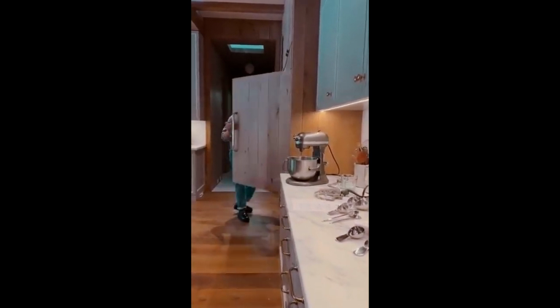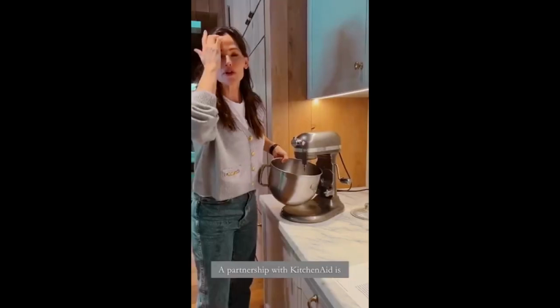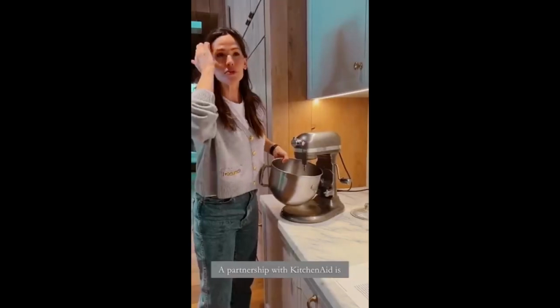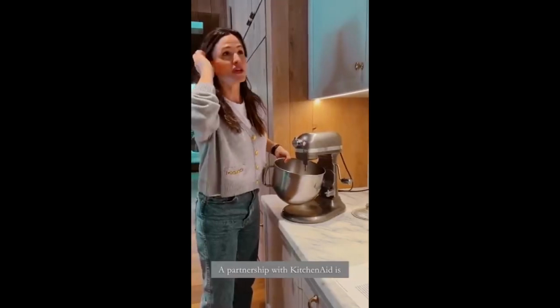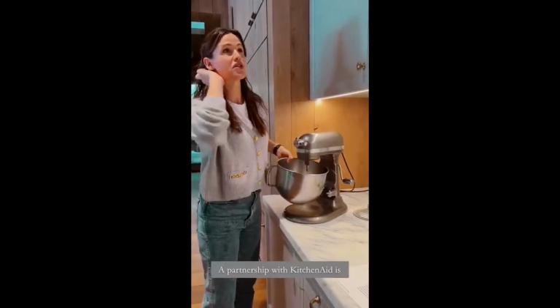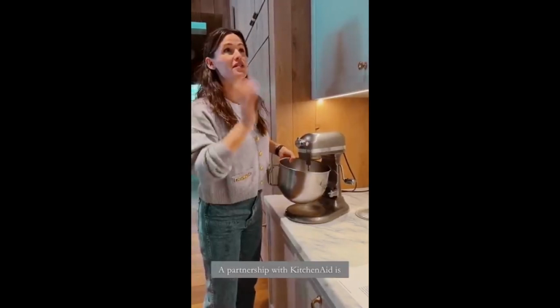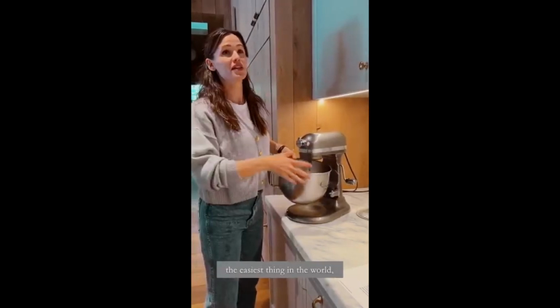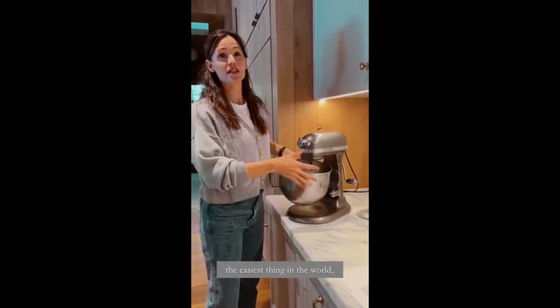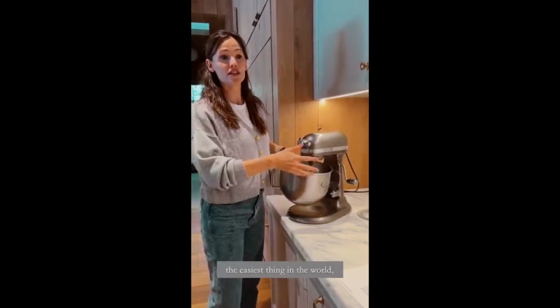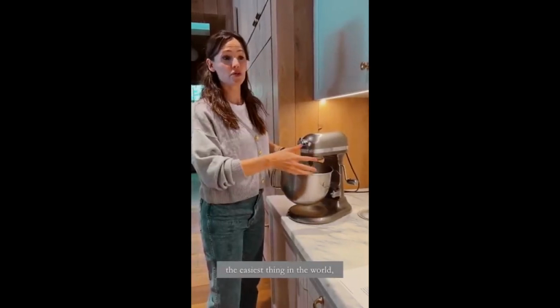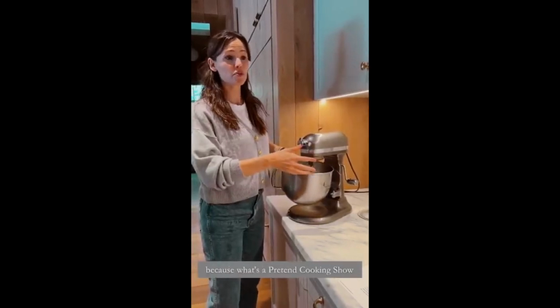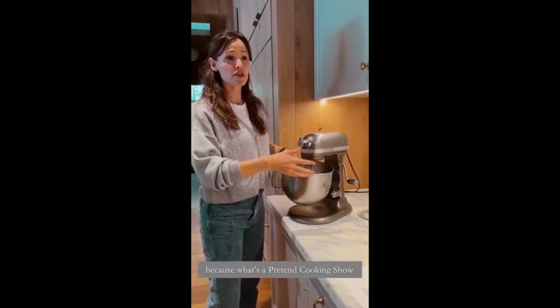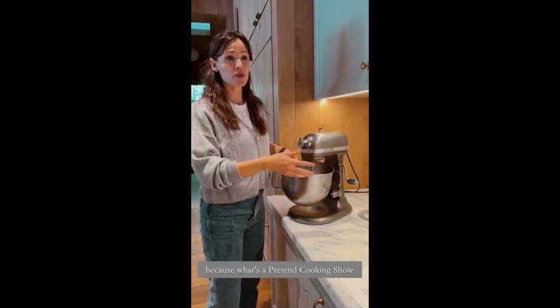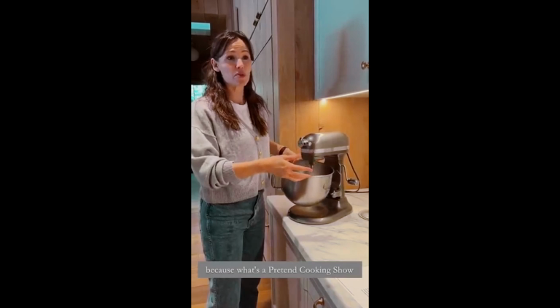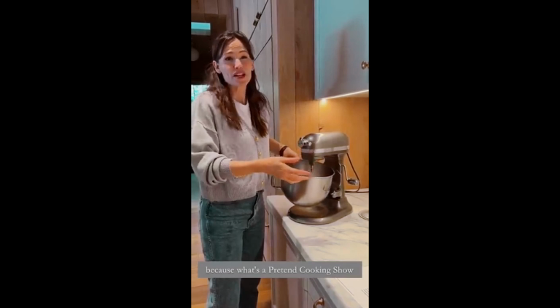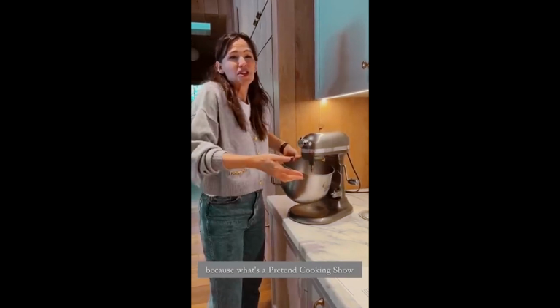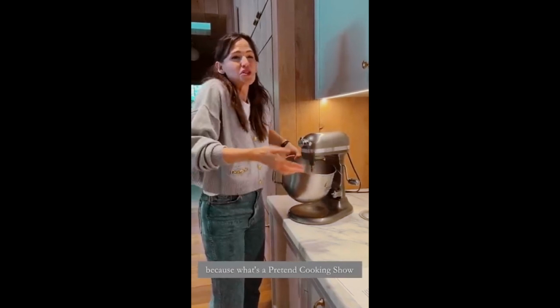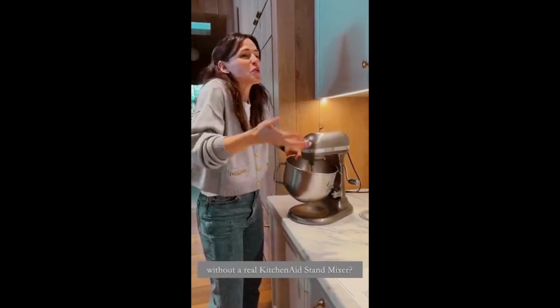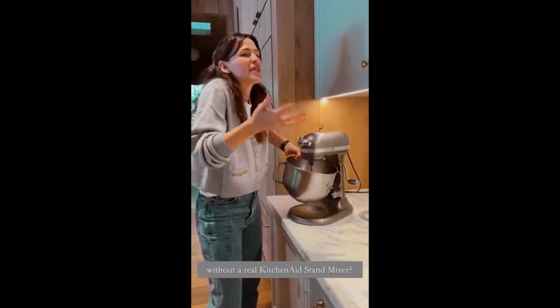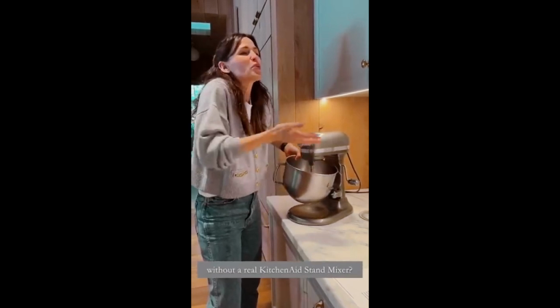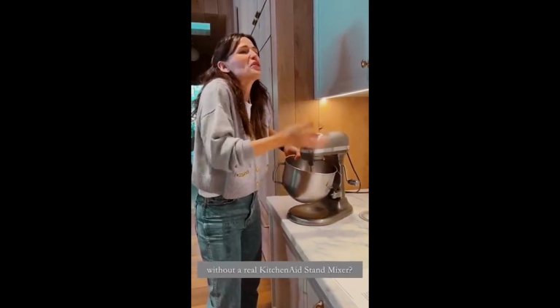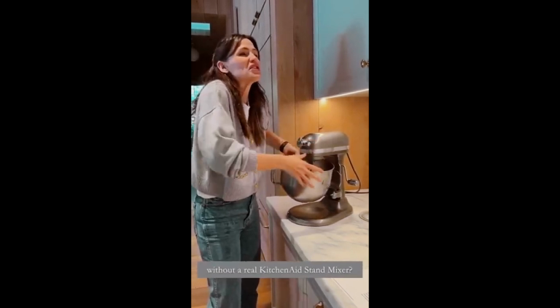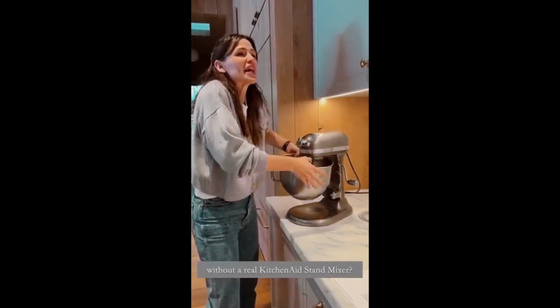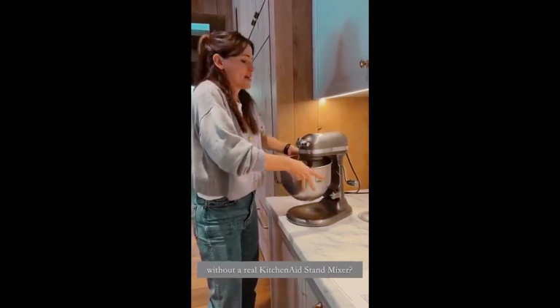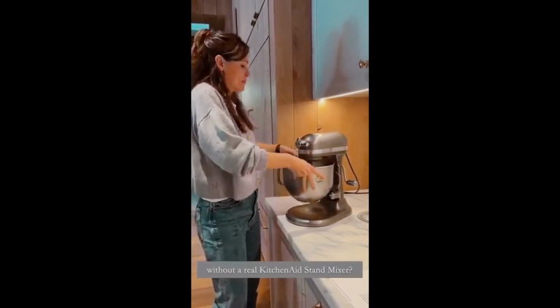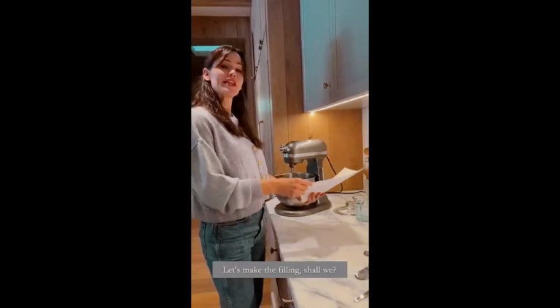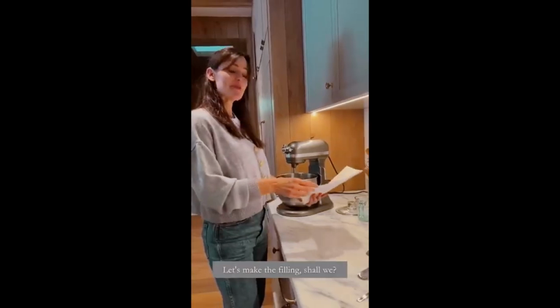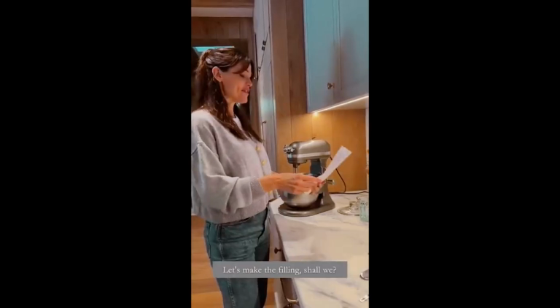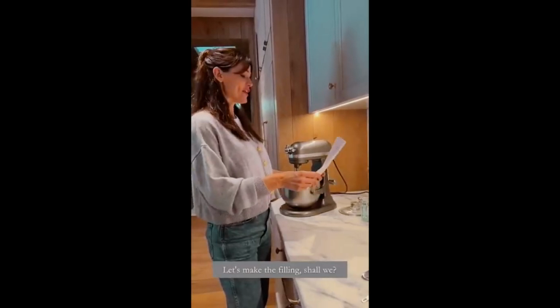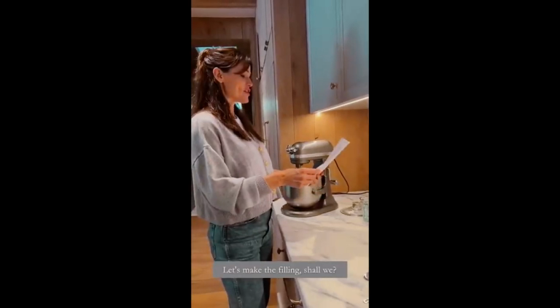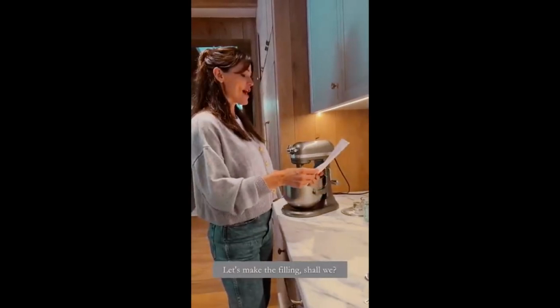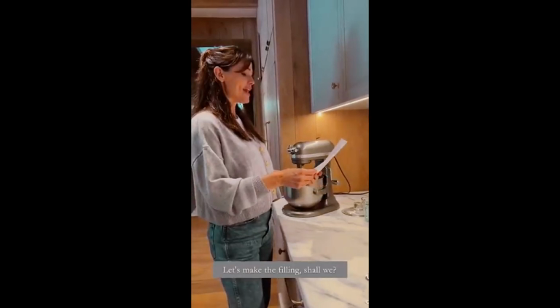The partnership with KitchenAid is the easiest thing in the world because we want Pretend Cooking Show with our real kitchen. Let's make the filling, shall we?